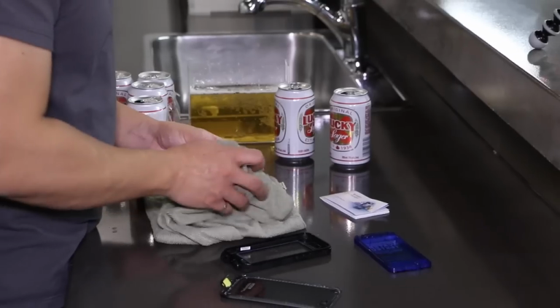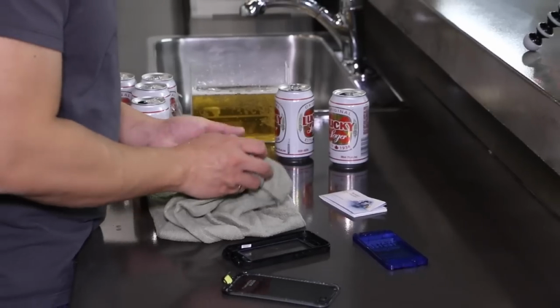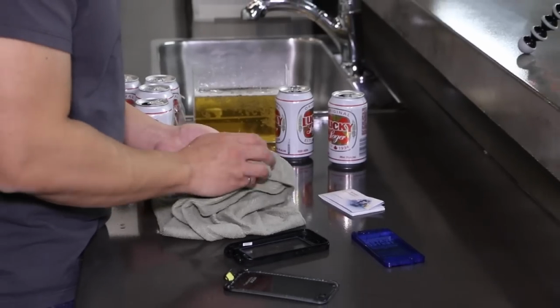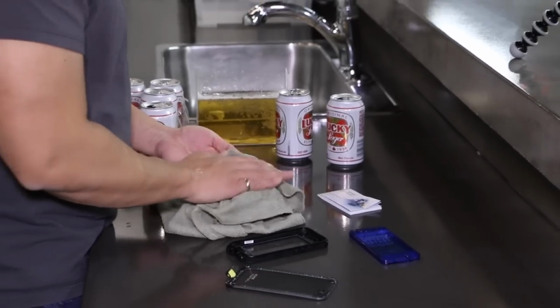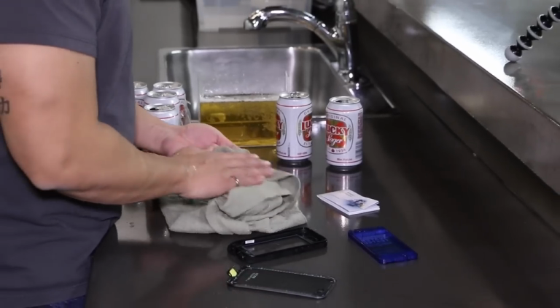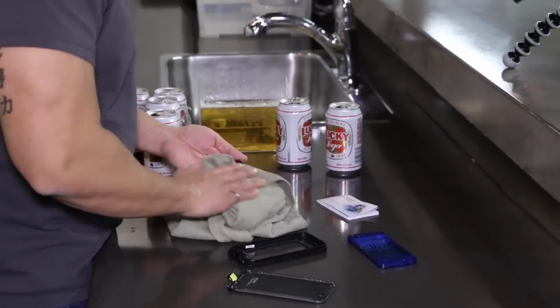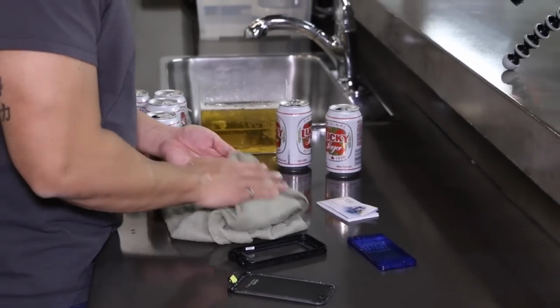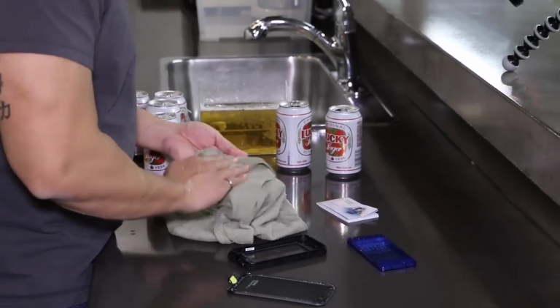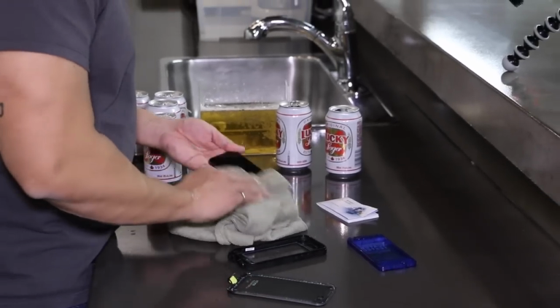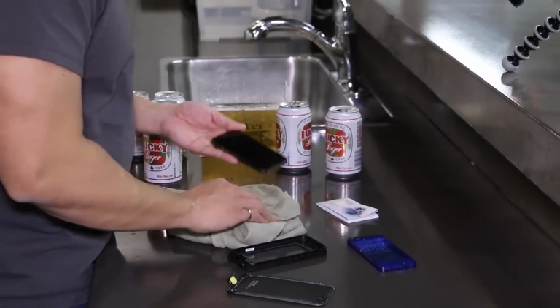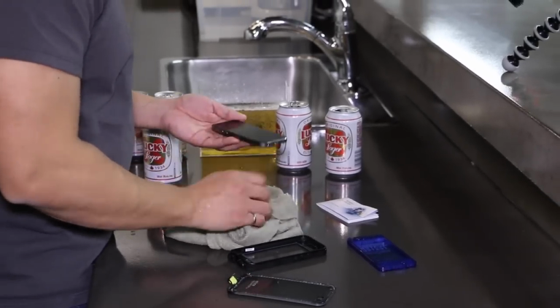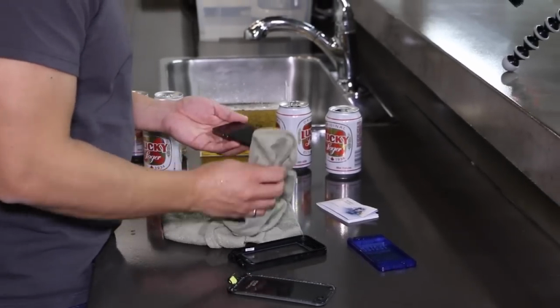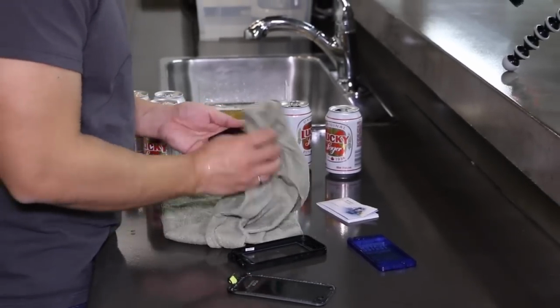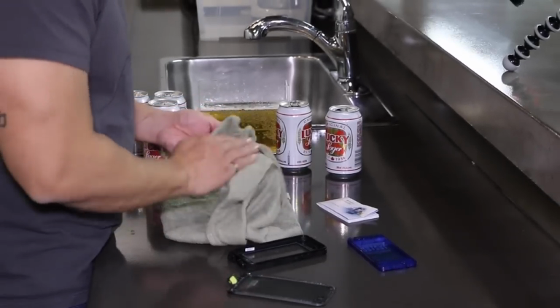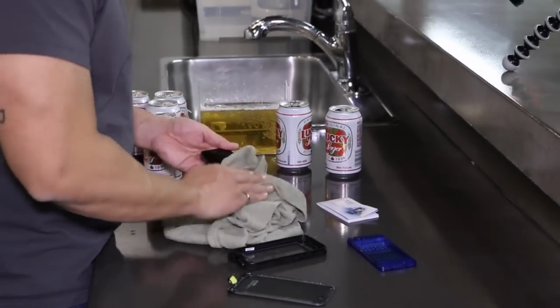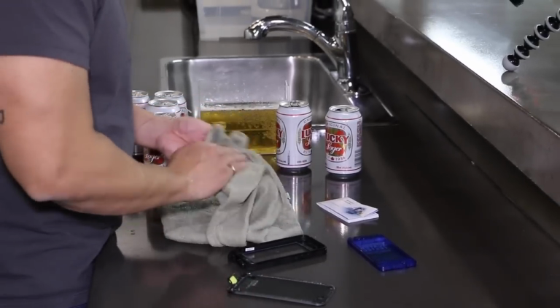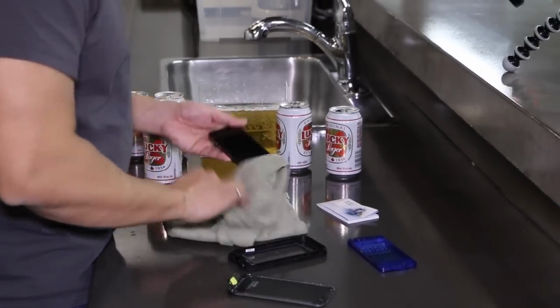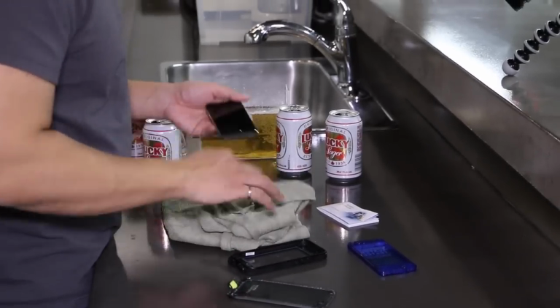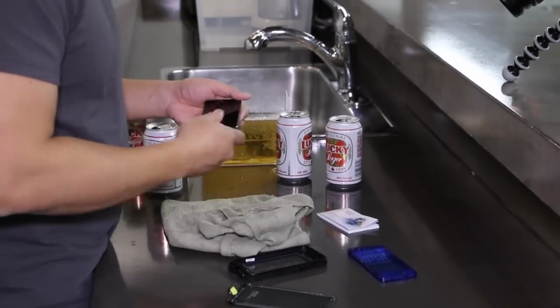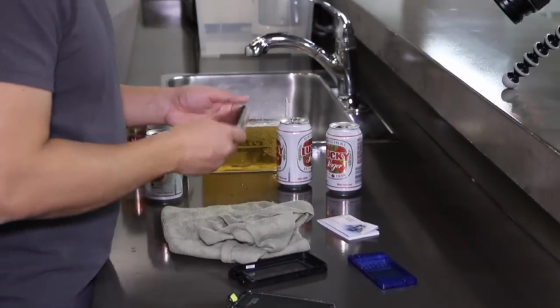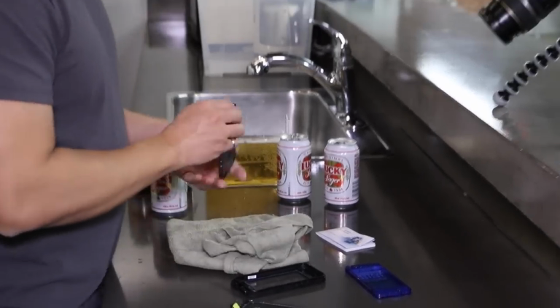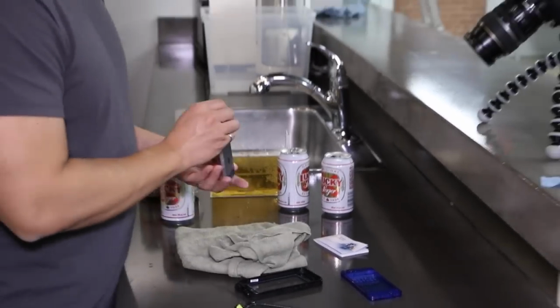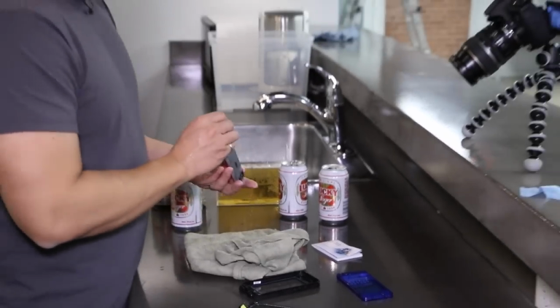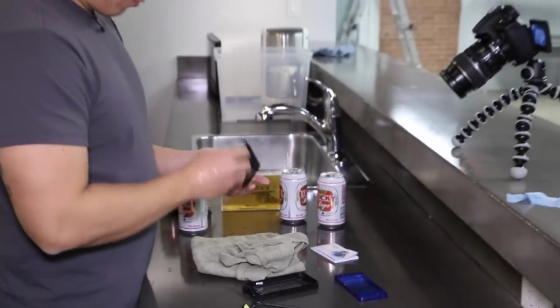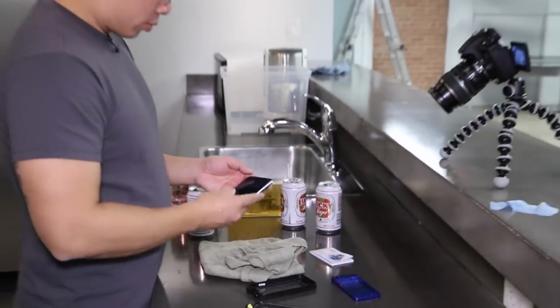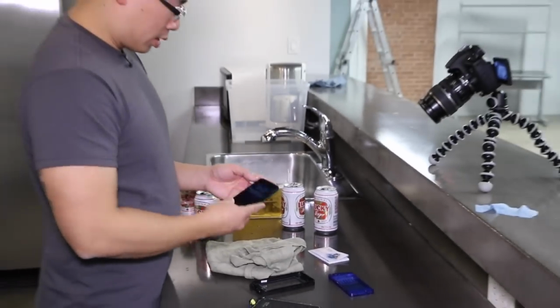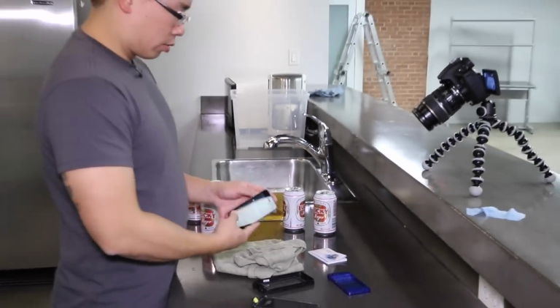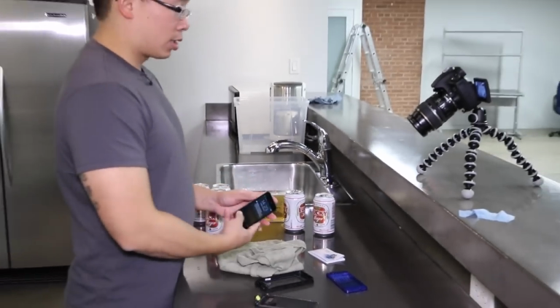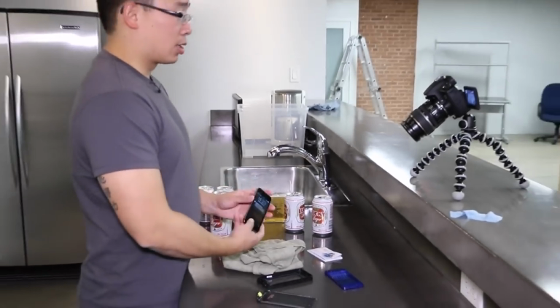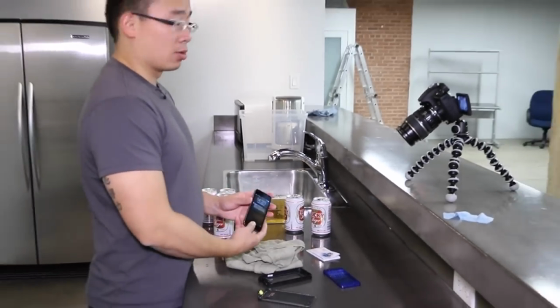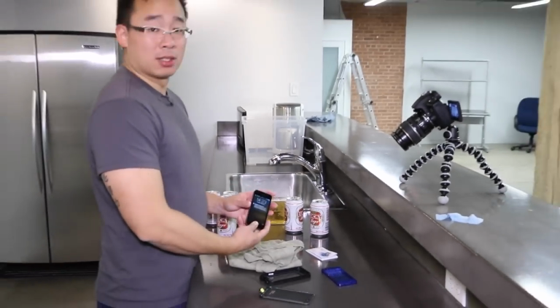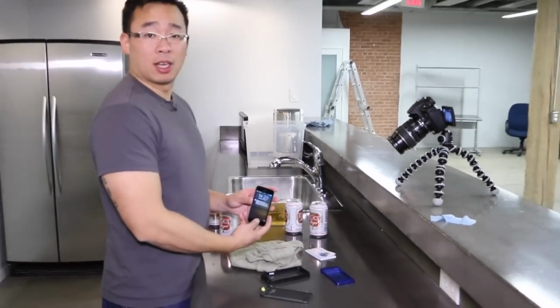All in all, I would say that this case is pretty beer proof. My phone still works, as you can tell.